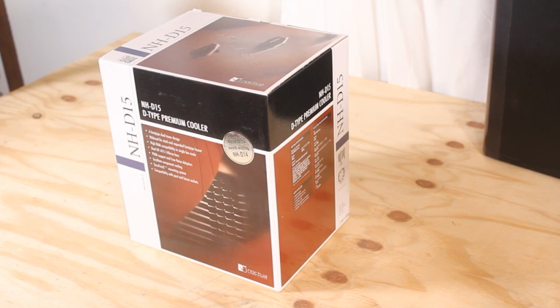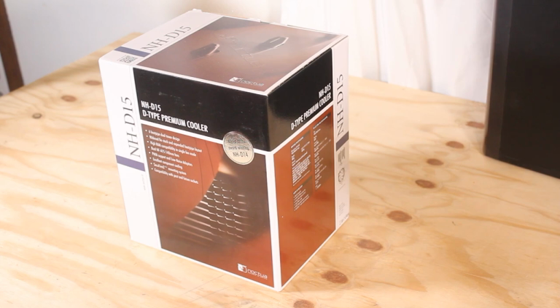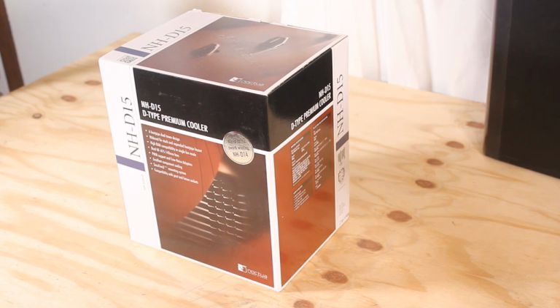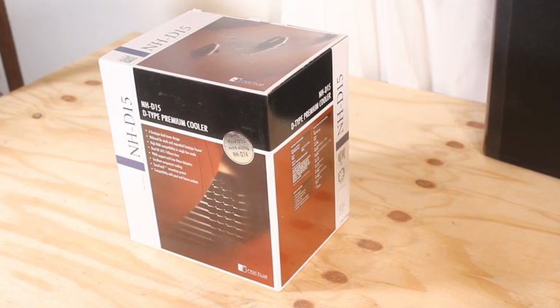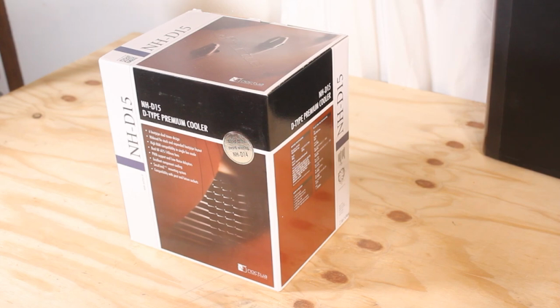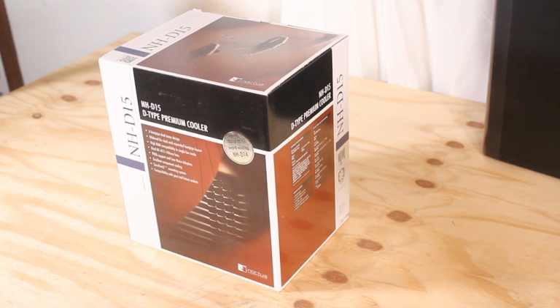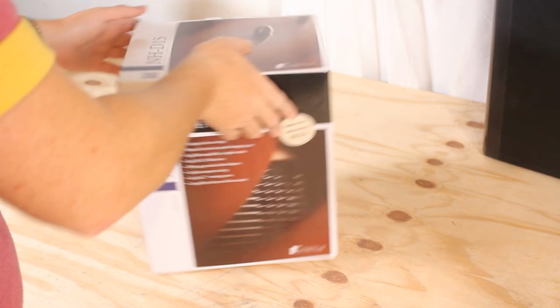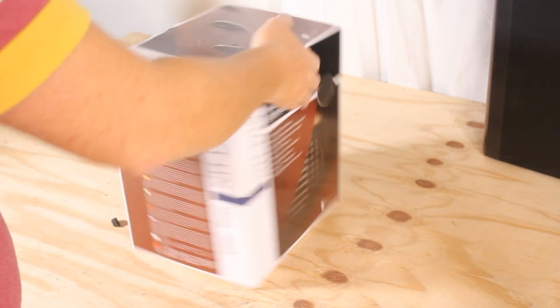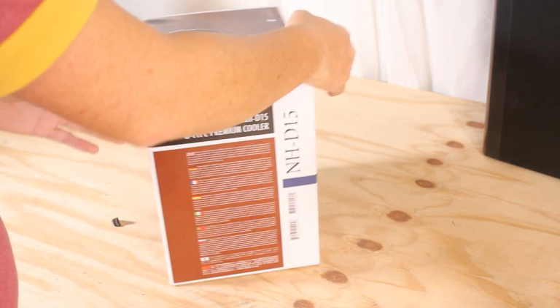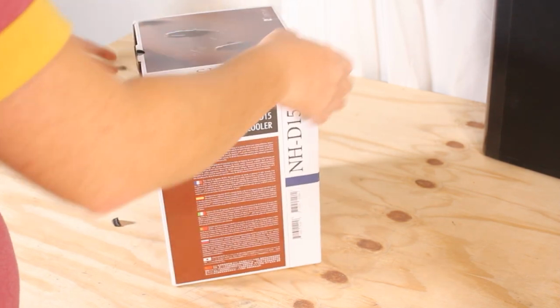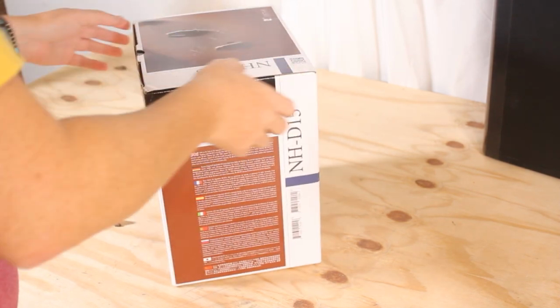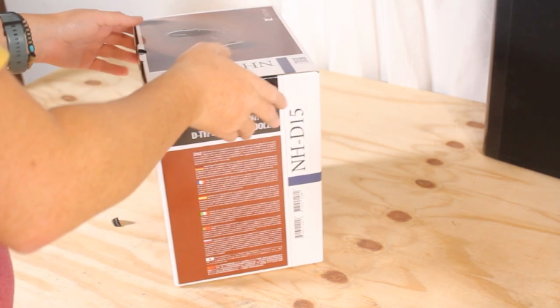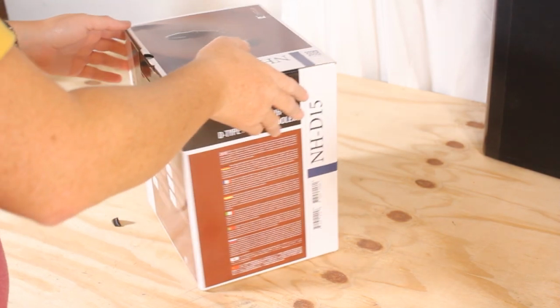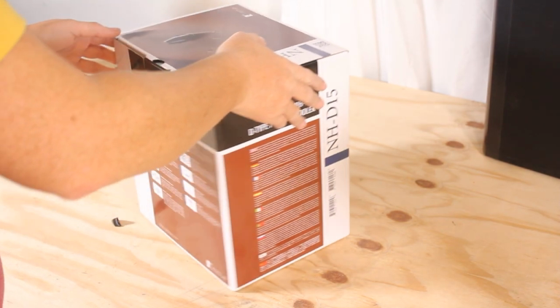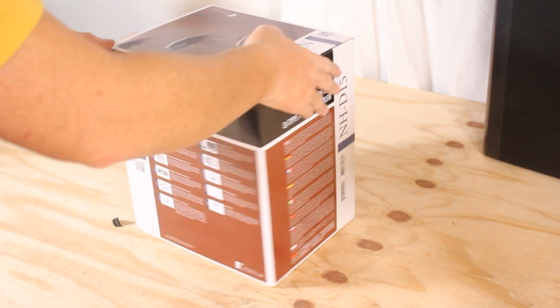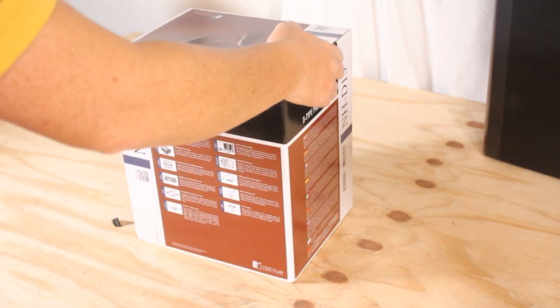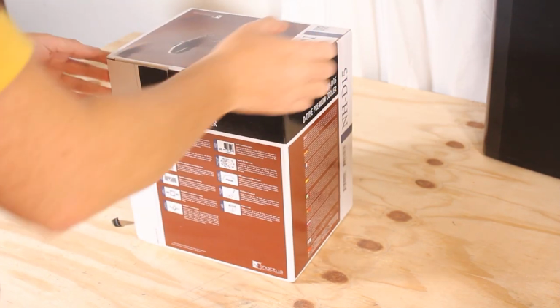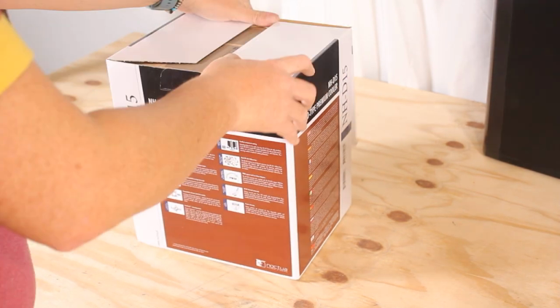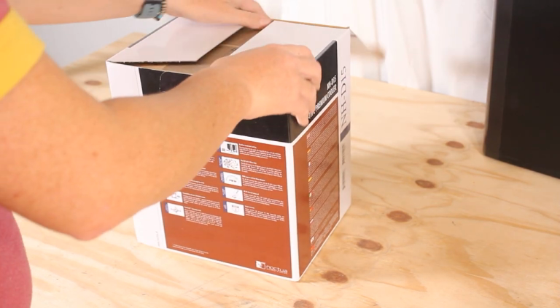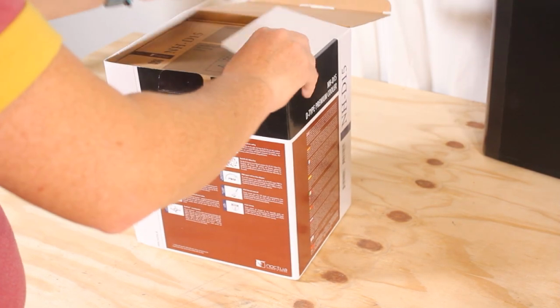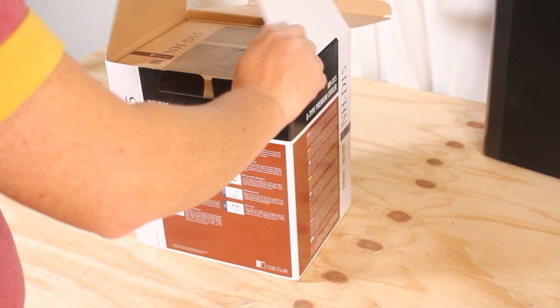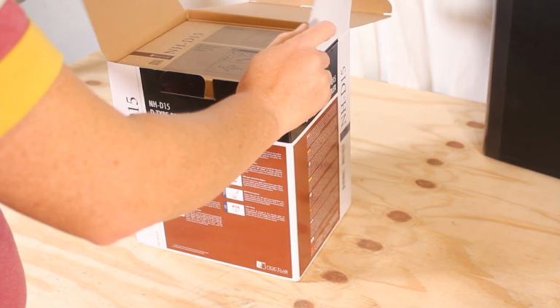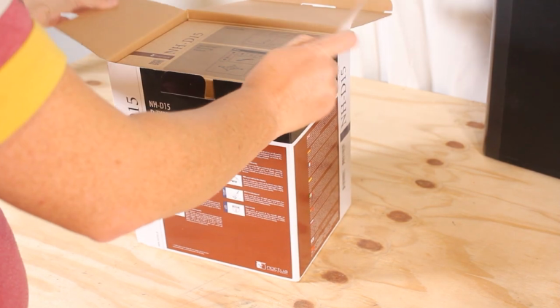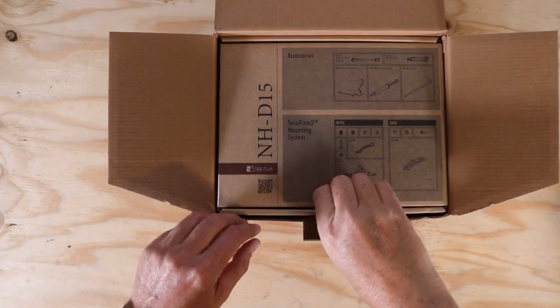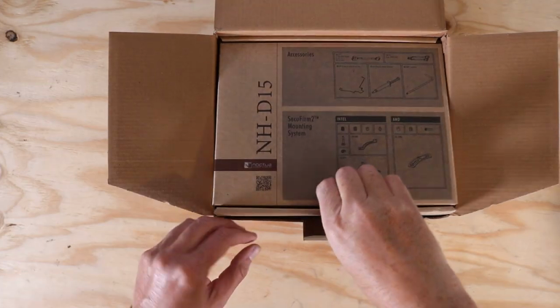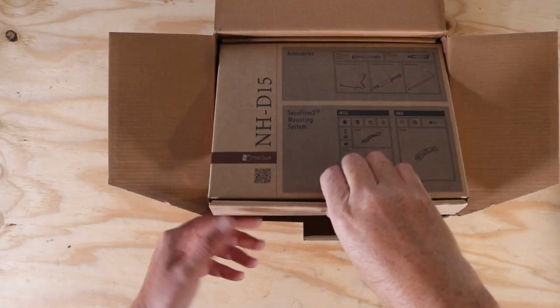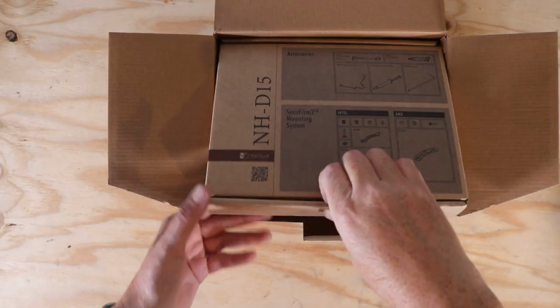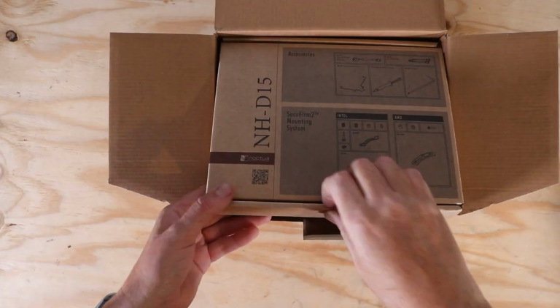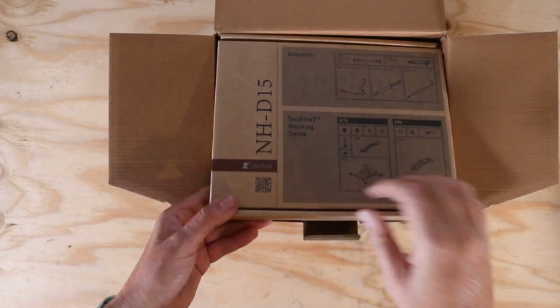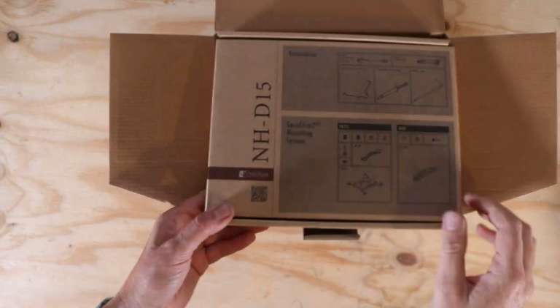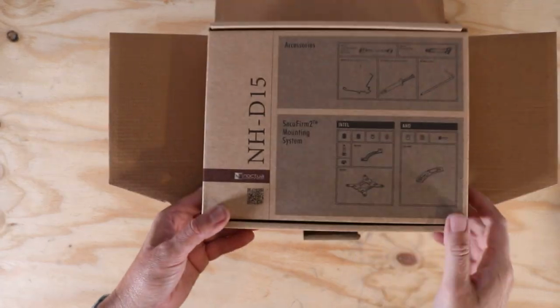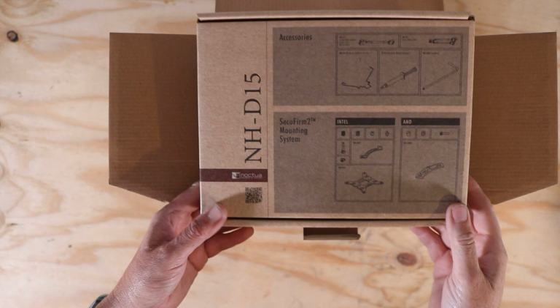Hi everyone, in this video I'm going to show you how to install a Noctua cooler on a 1700 socket.